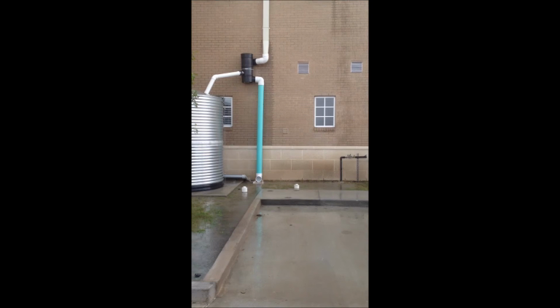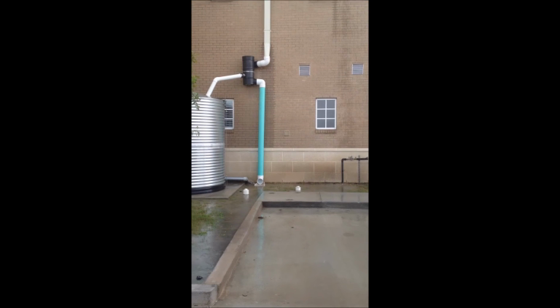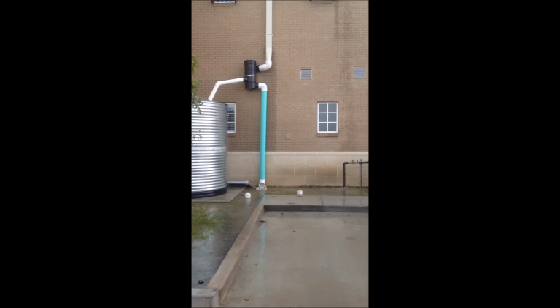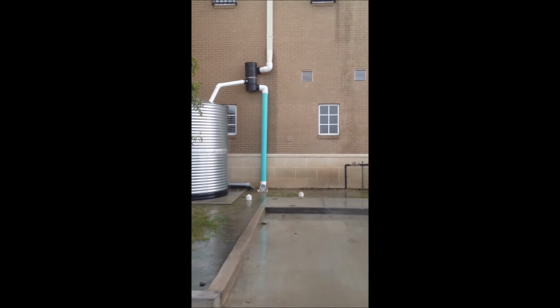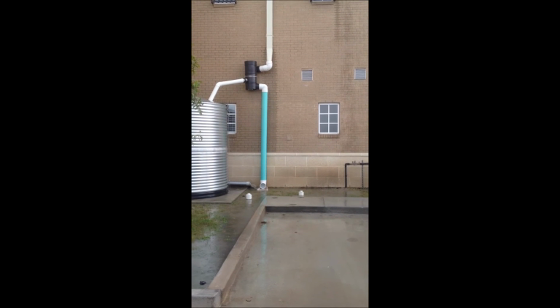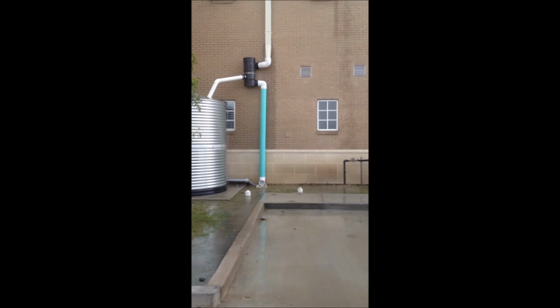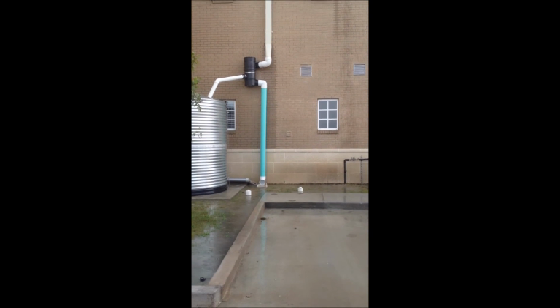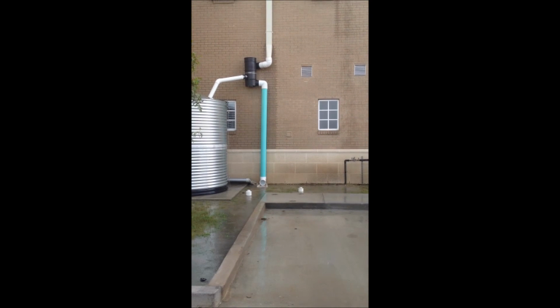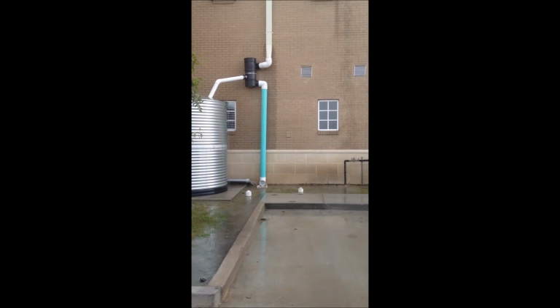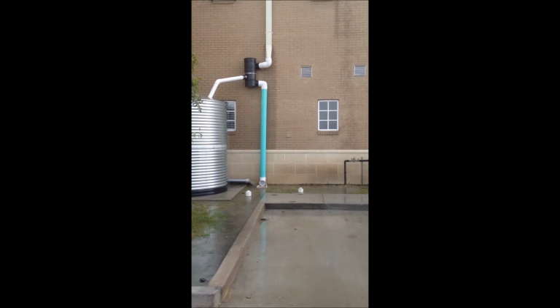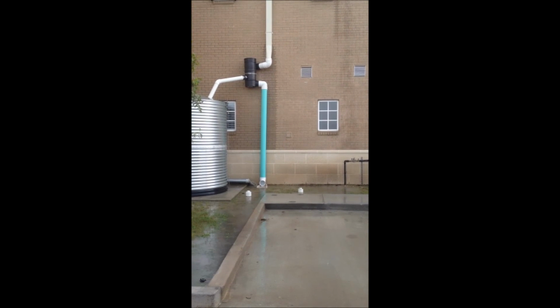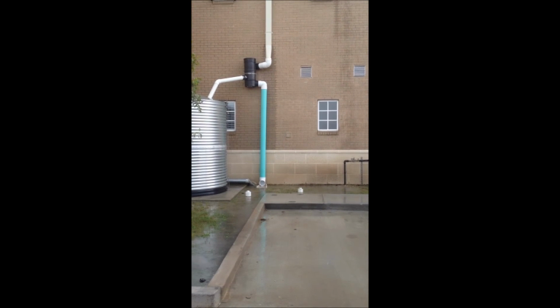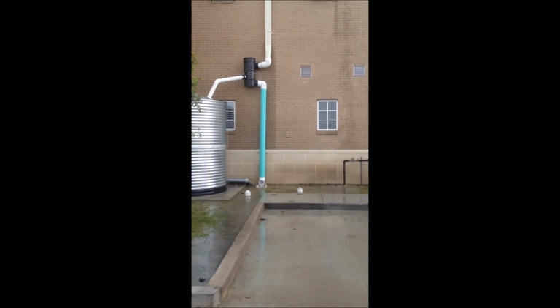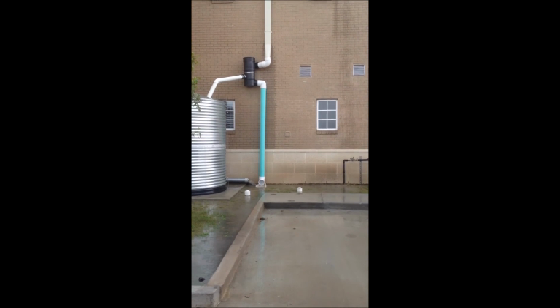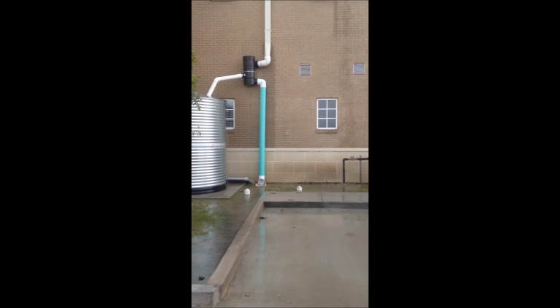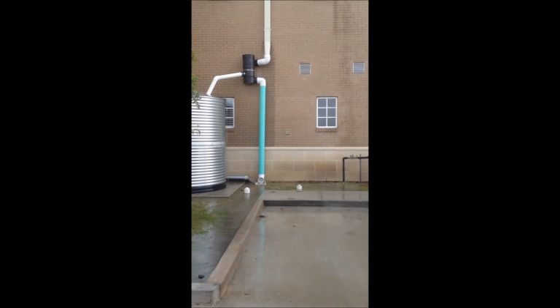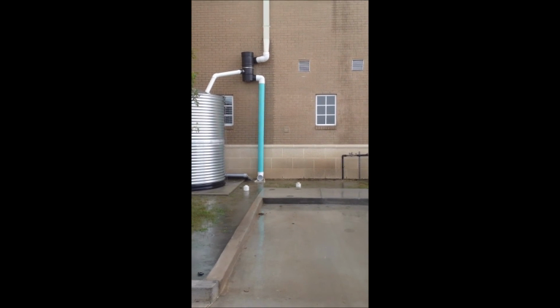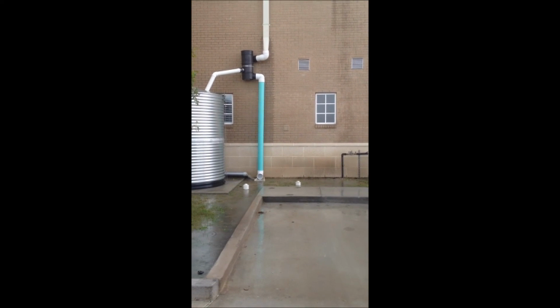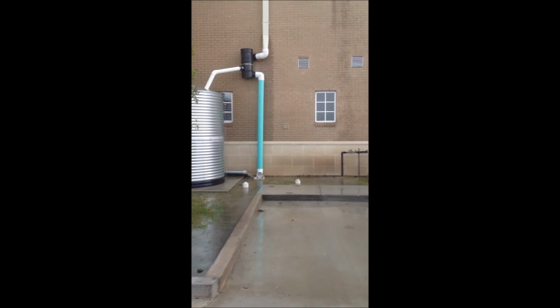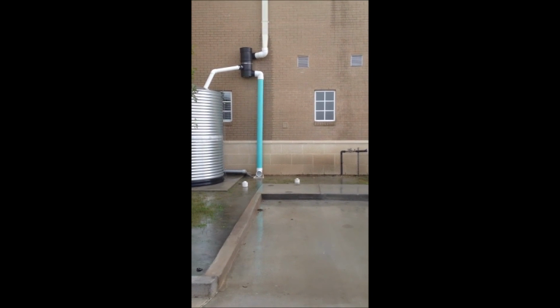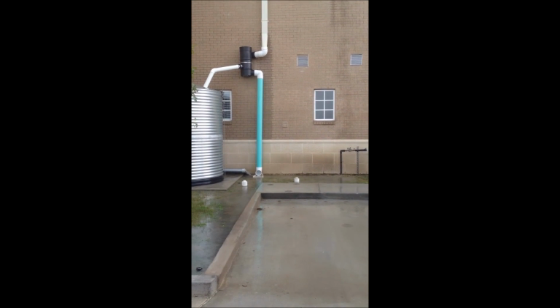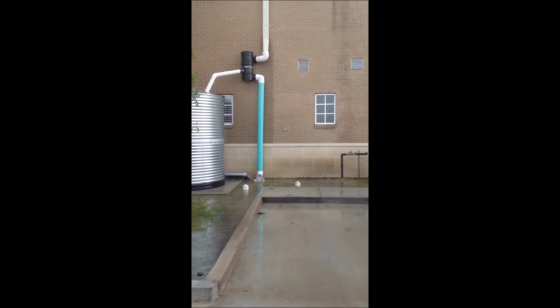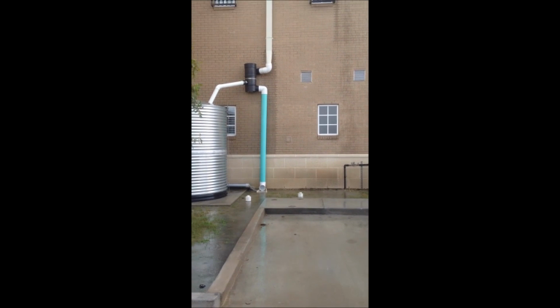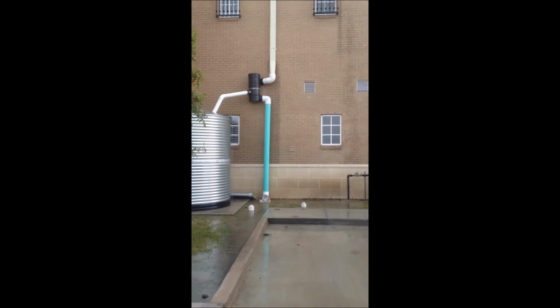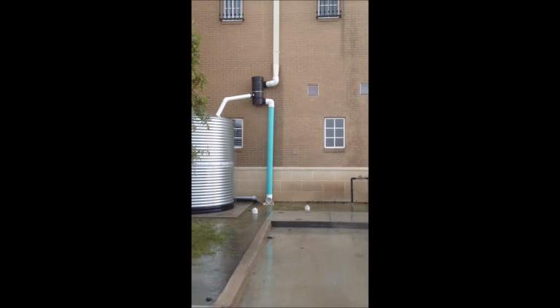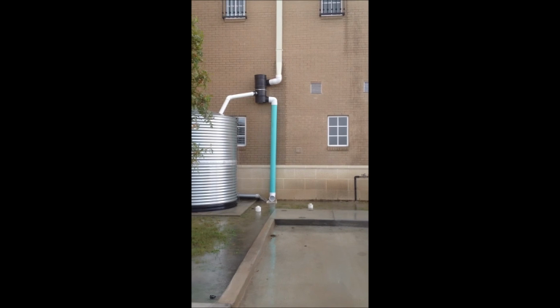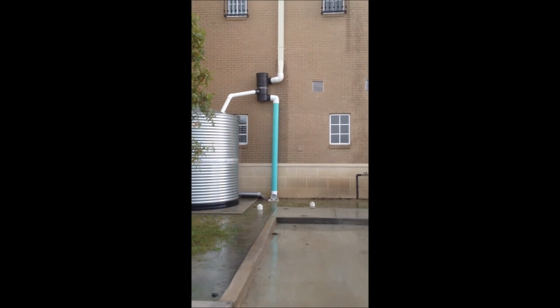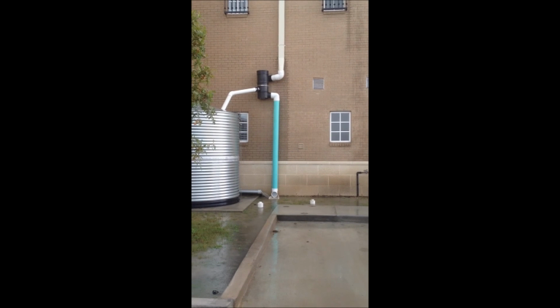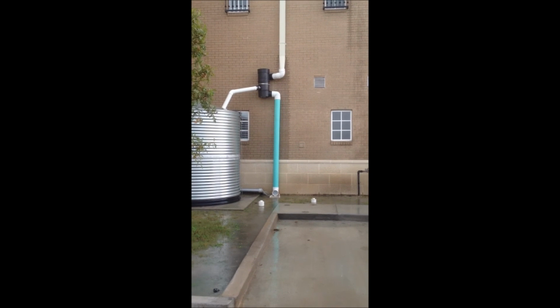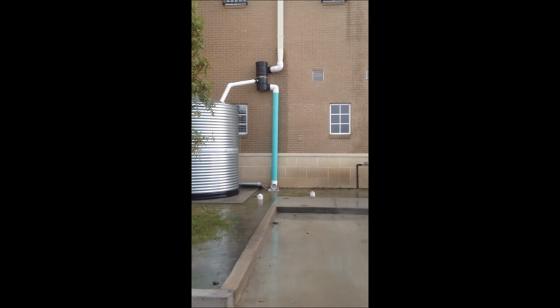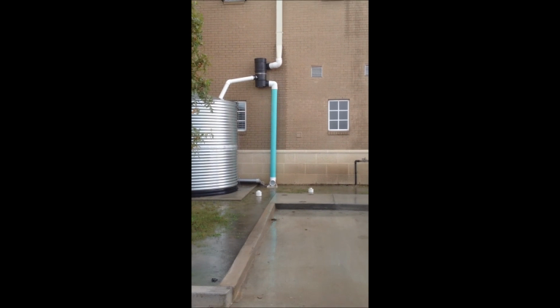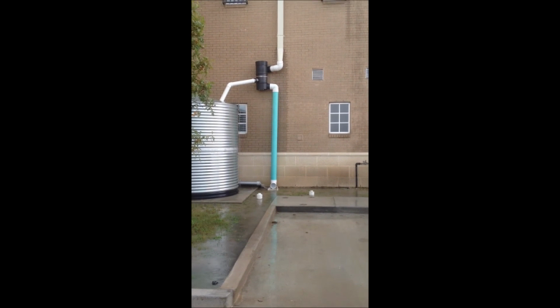That pipe hasn't been painted yet, that's why it's that color. But anyways, that's it — that's how the vortex filter works.